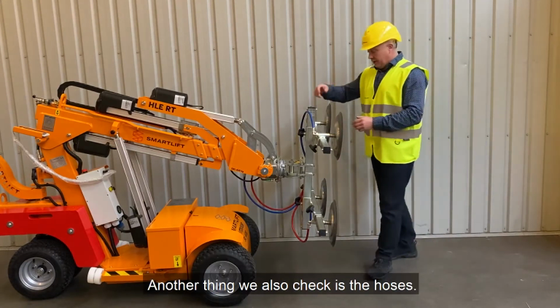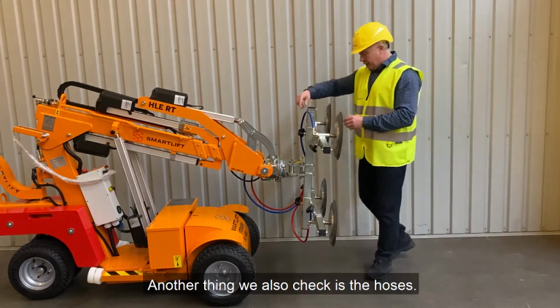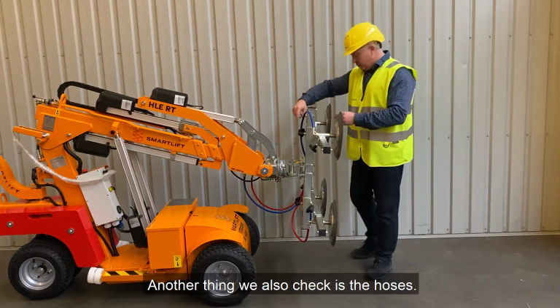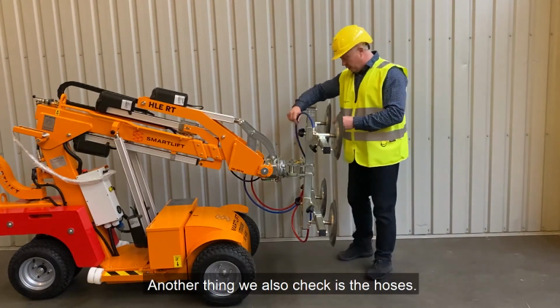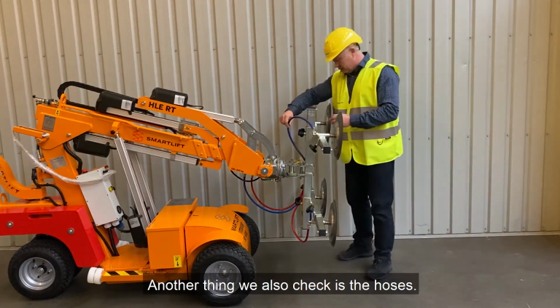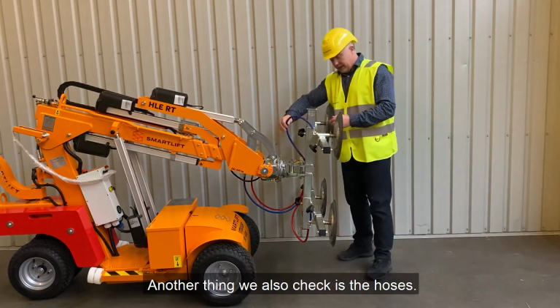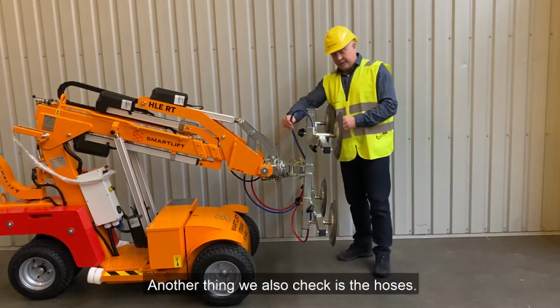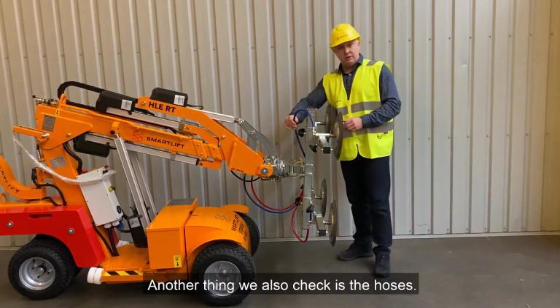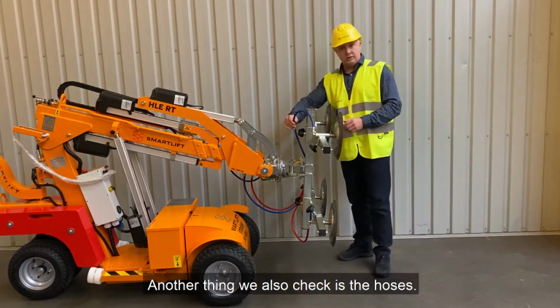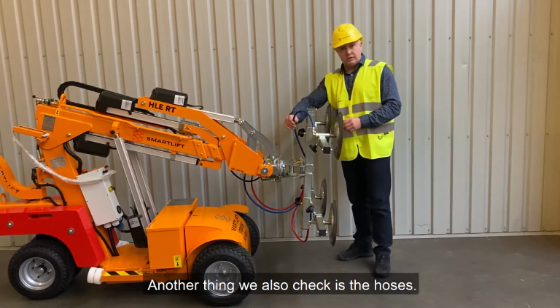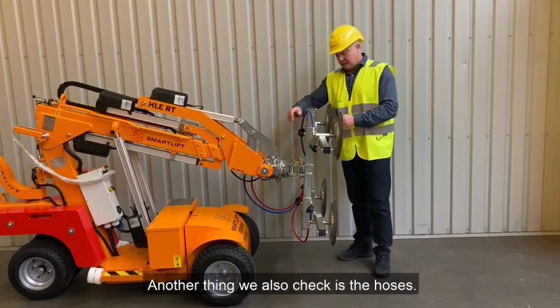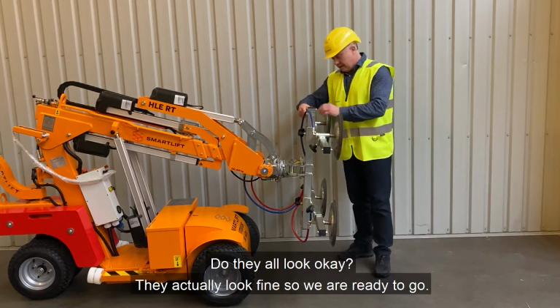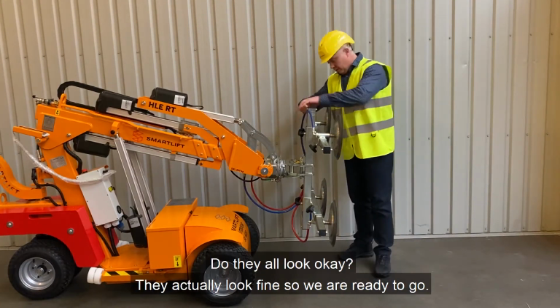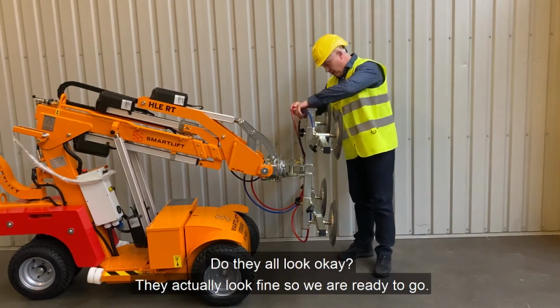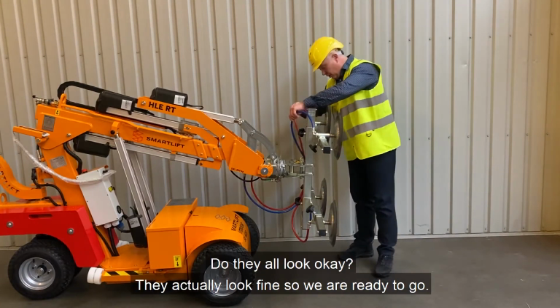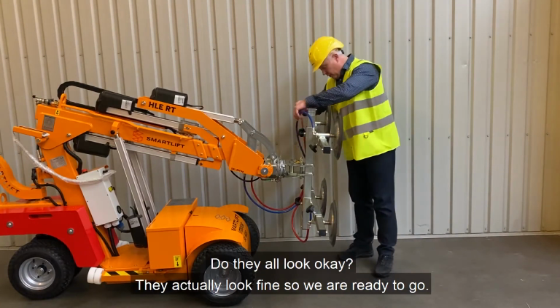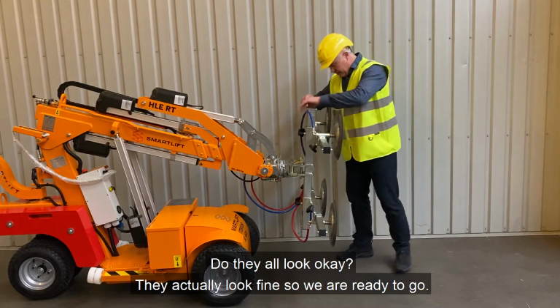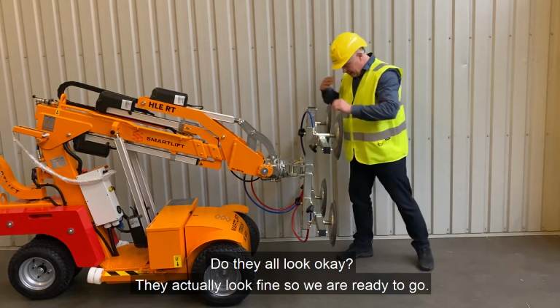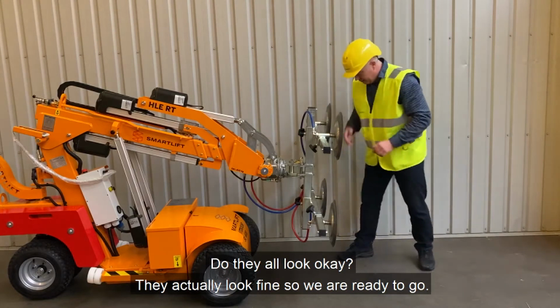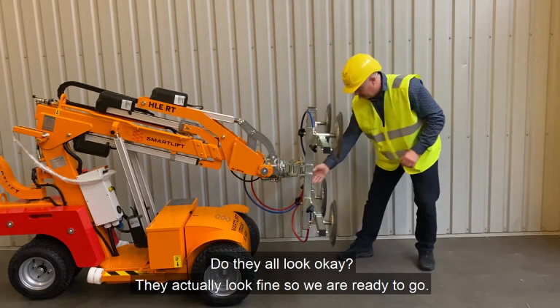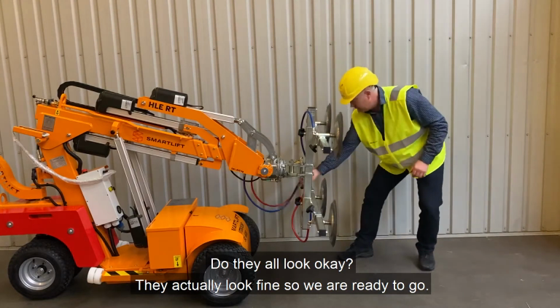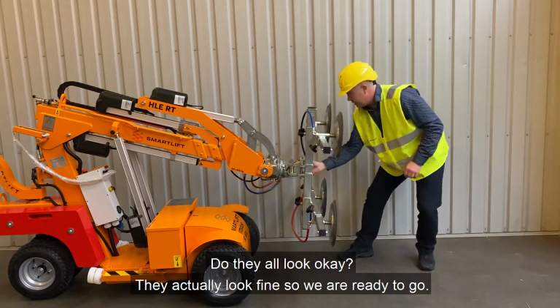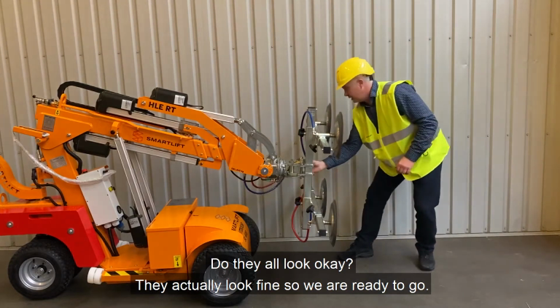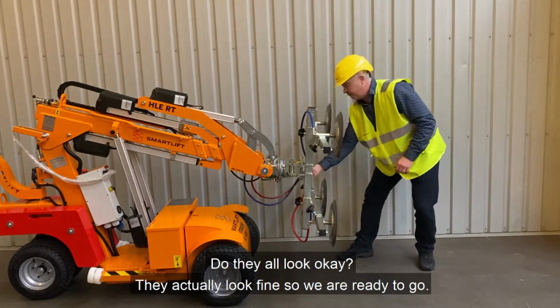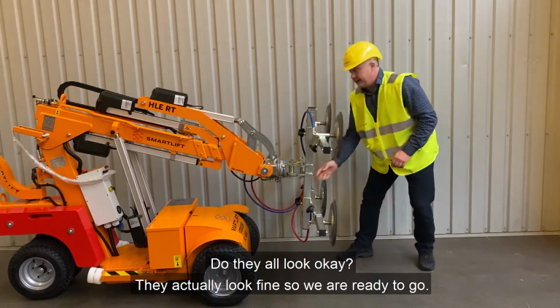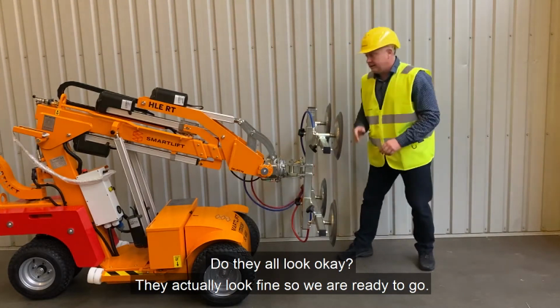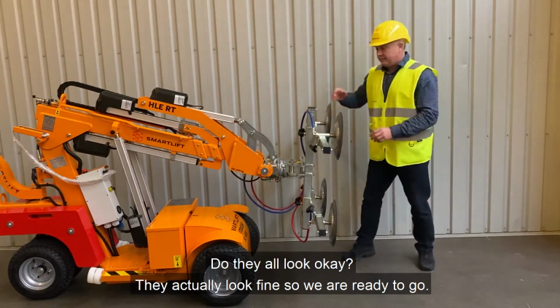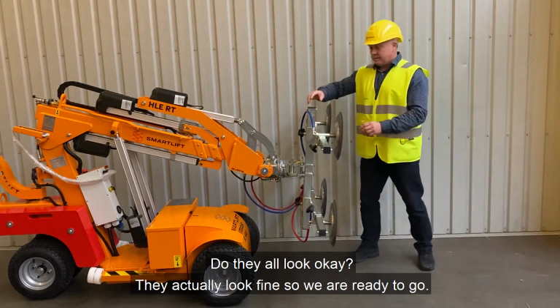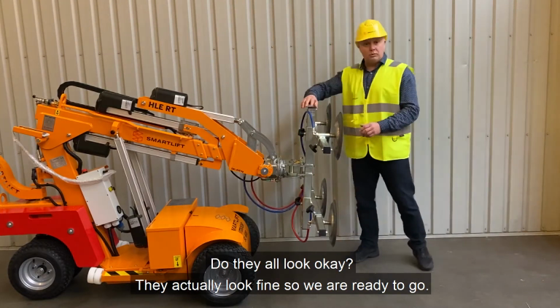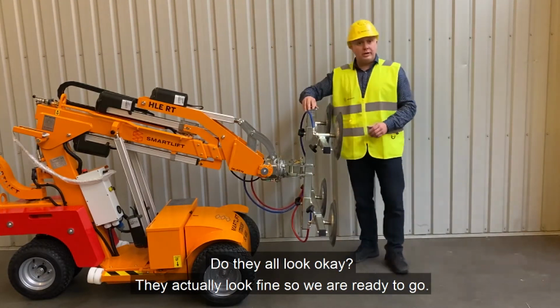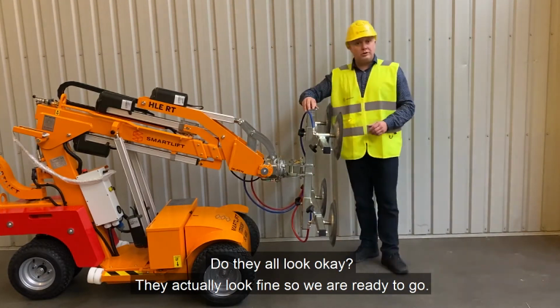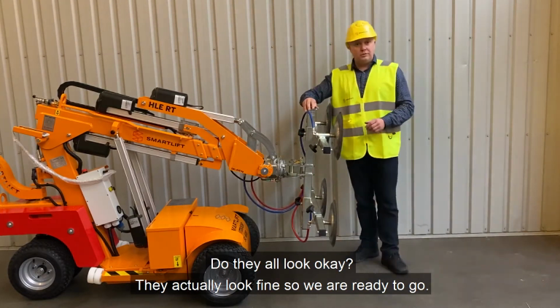Another thing we also check is the hoses. Do they all look okay? They look fine, so we're ready to go.